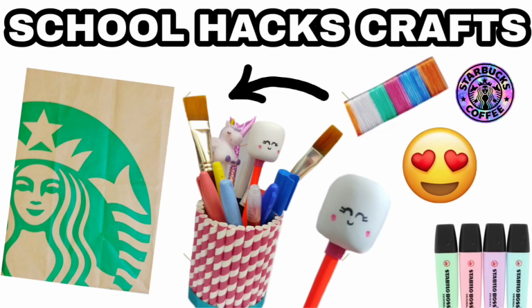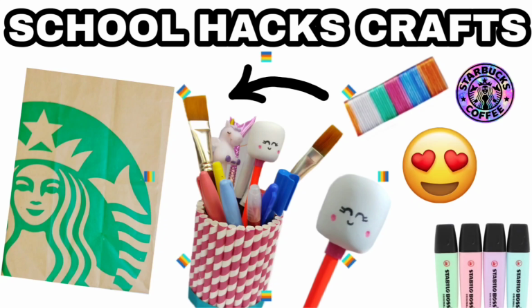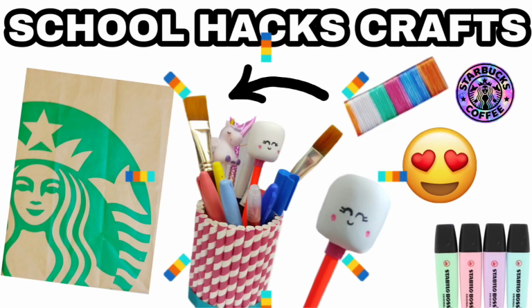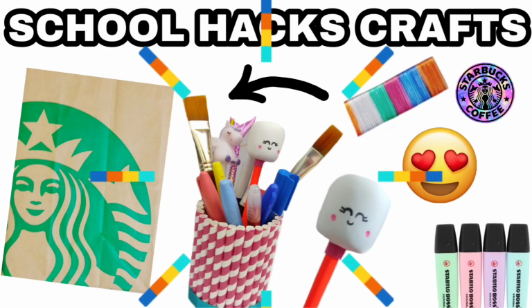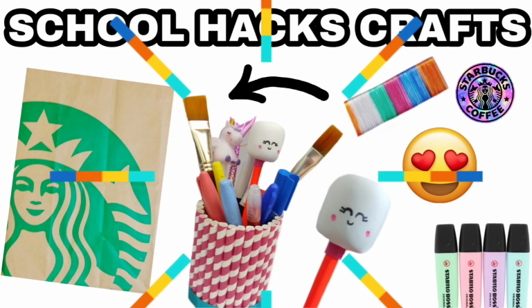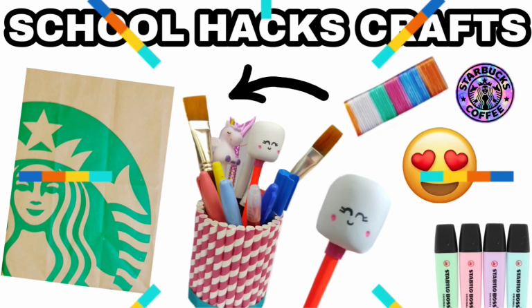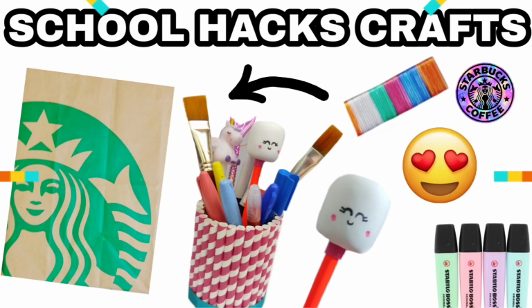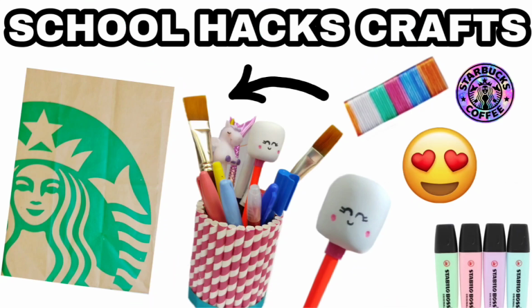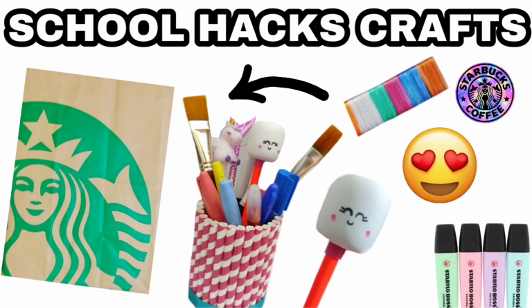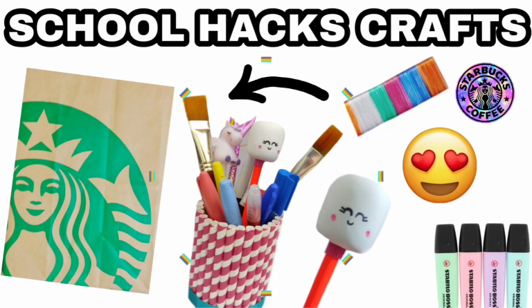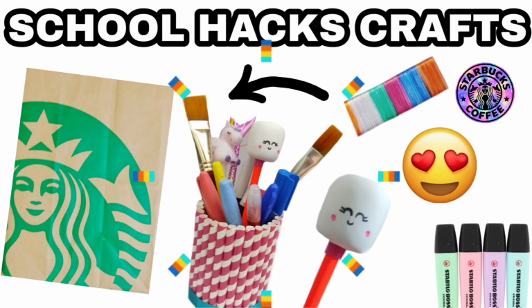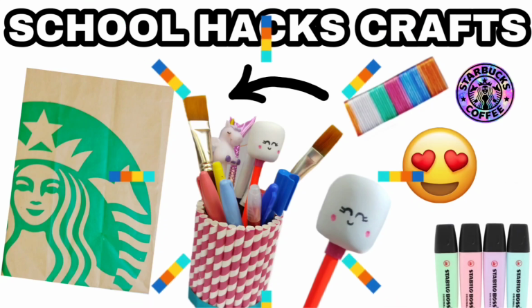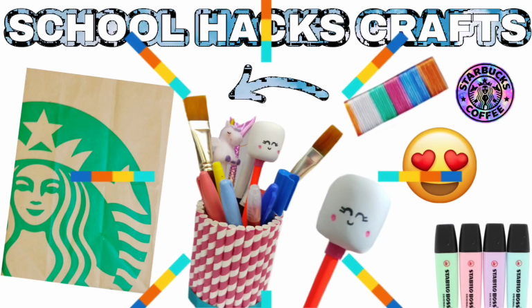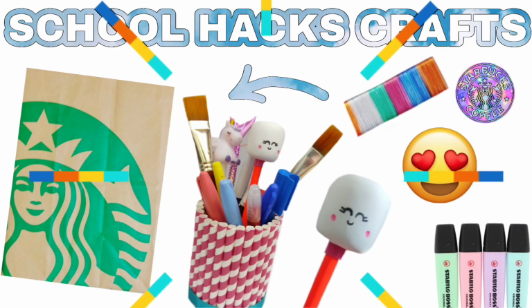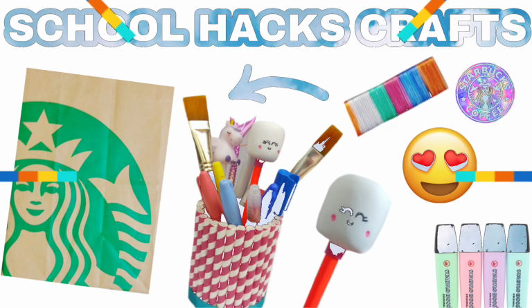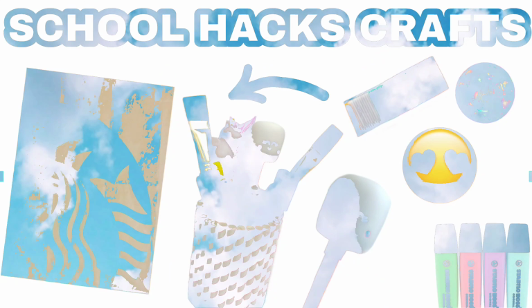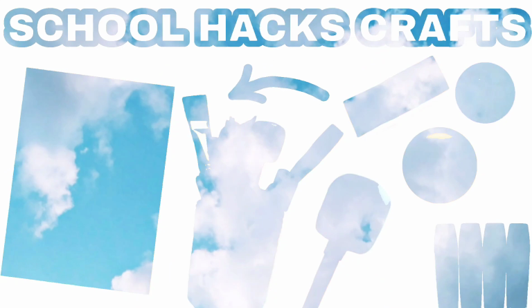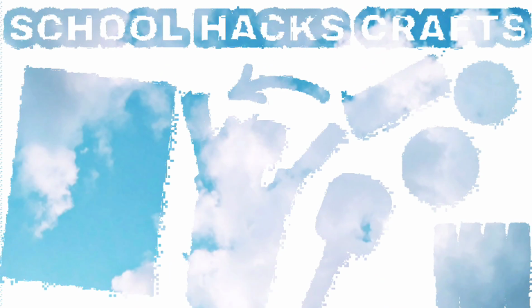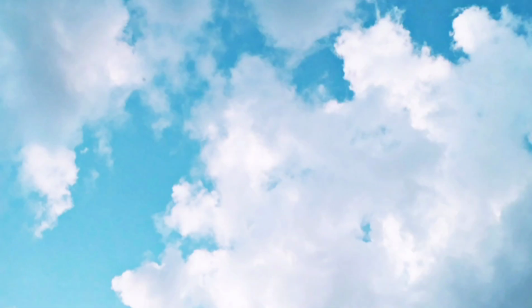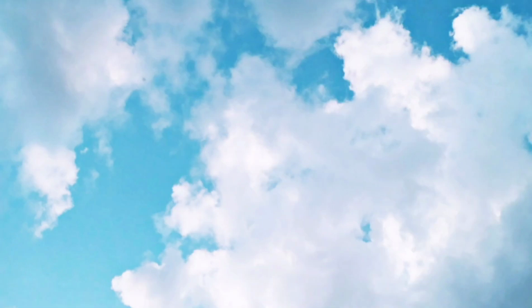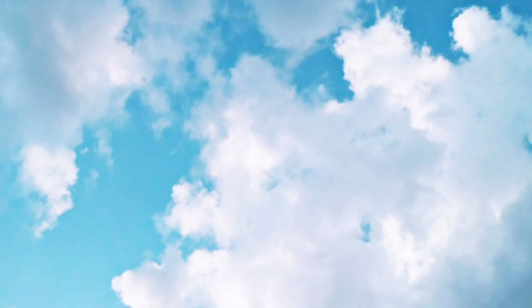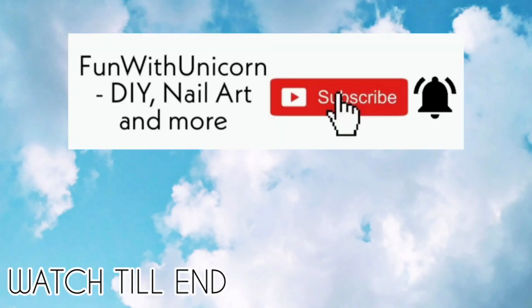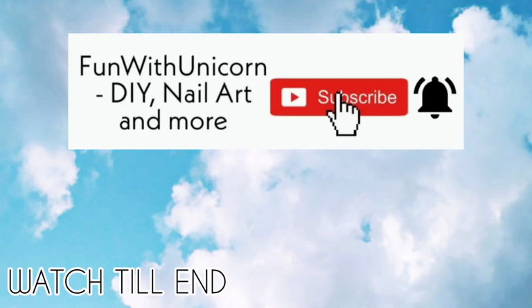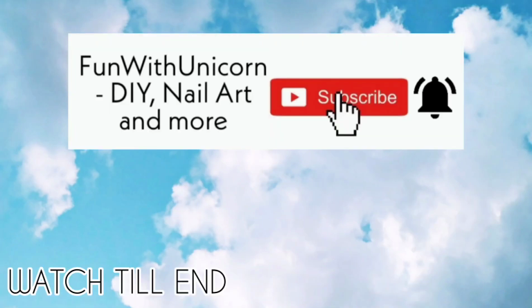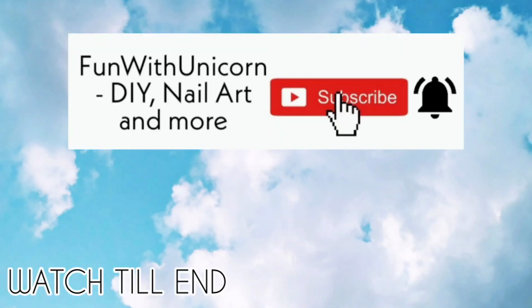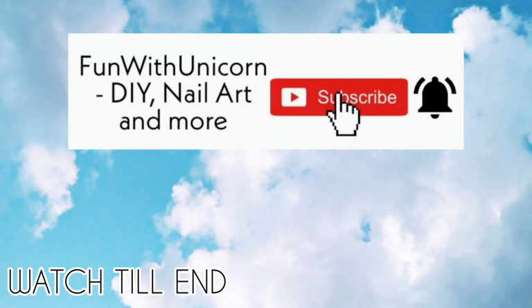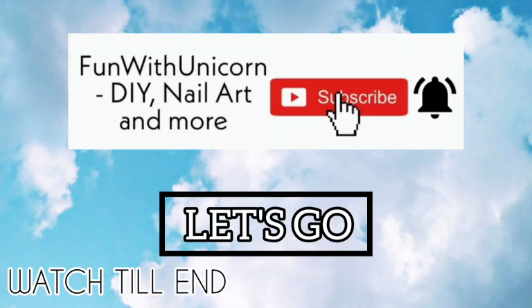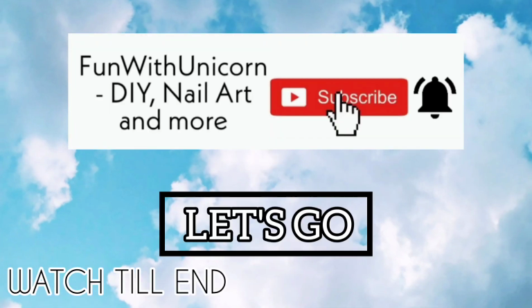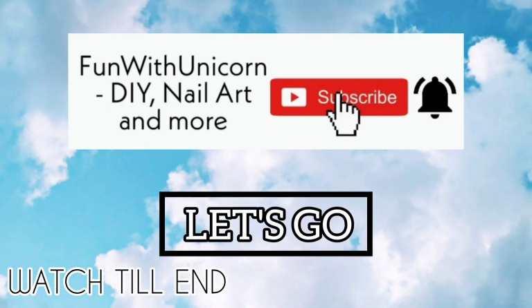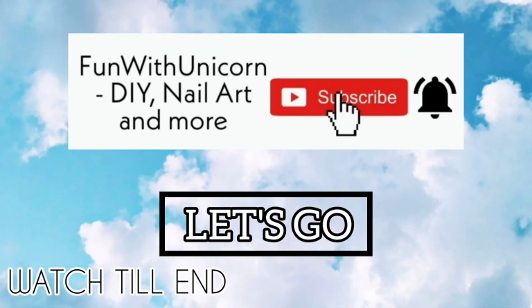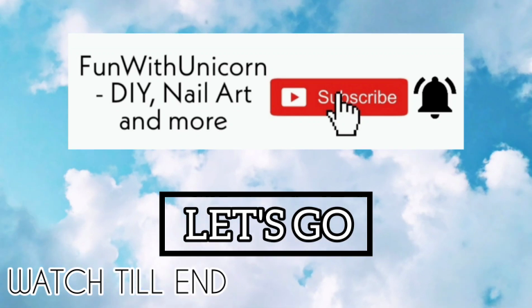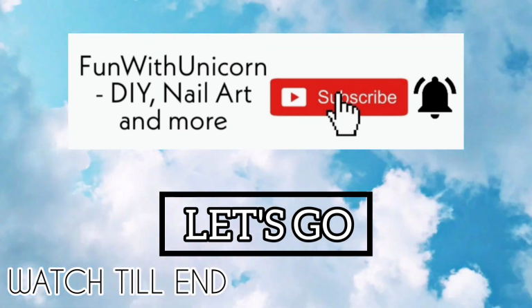Hi guys, today's video is about school hacks and crafts, so subscribe down below, ring the bell, and let's go.